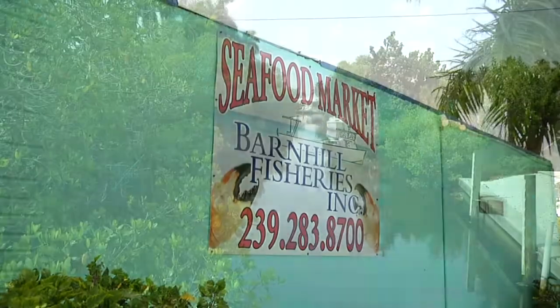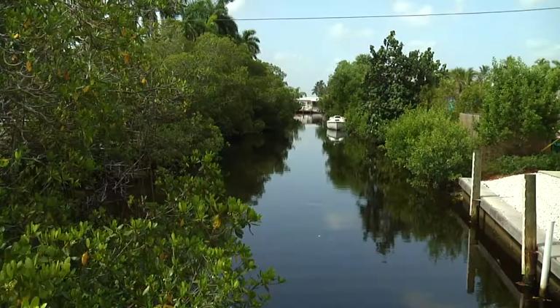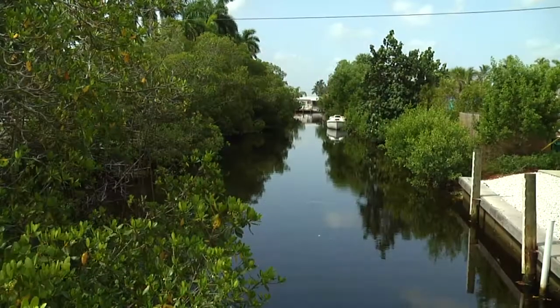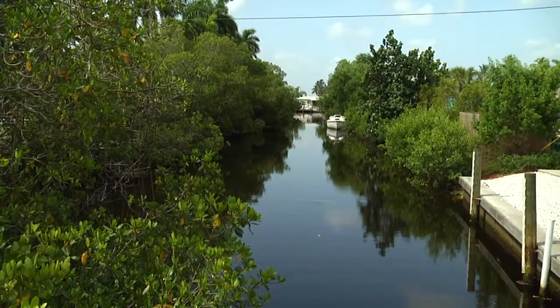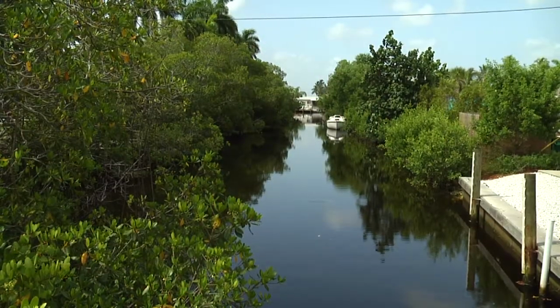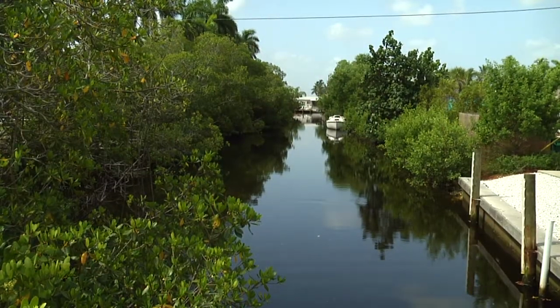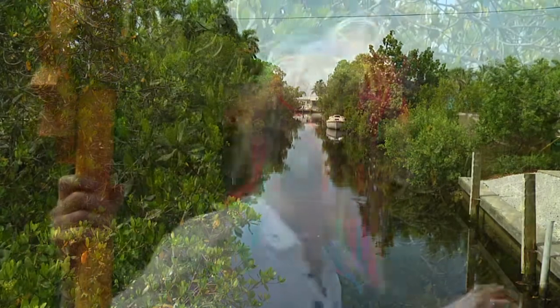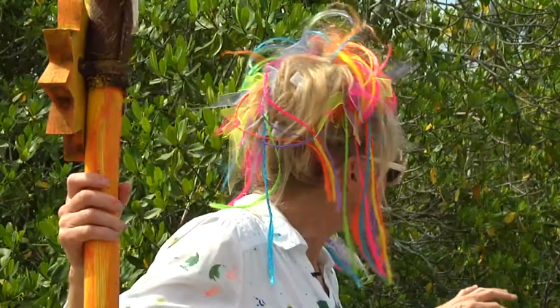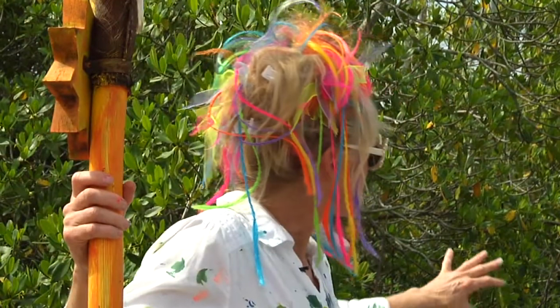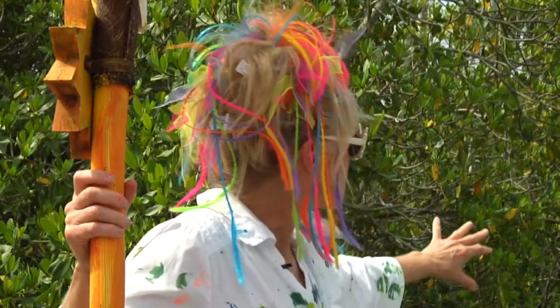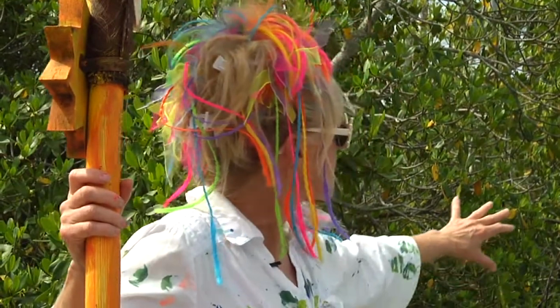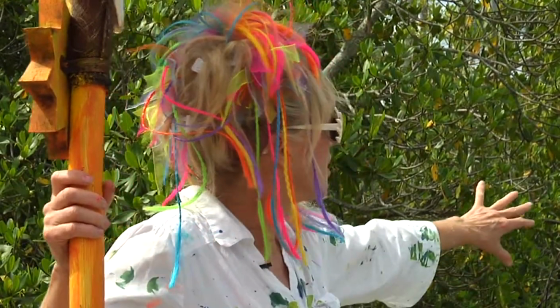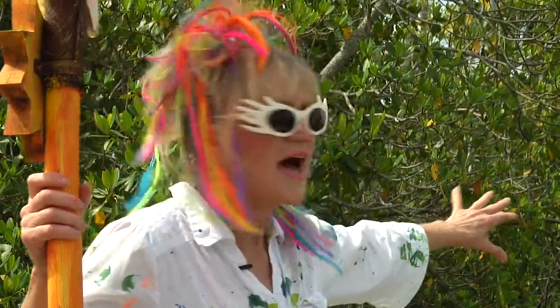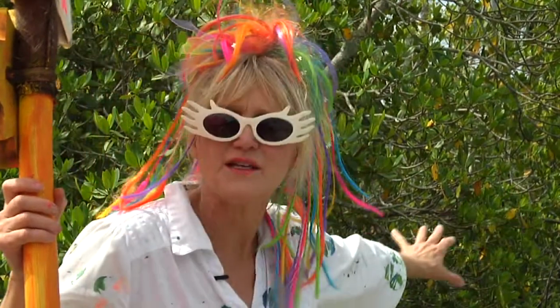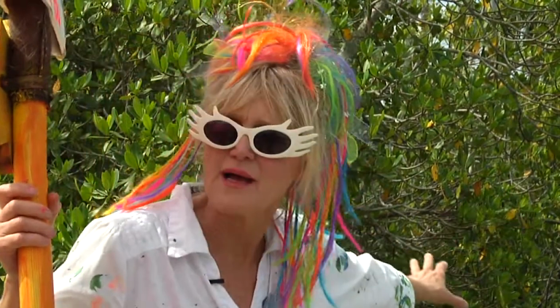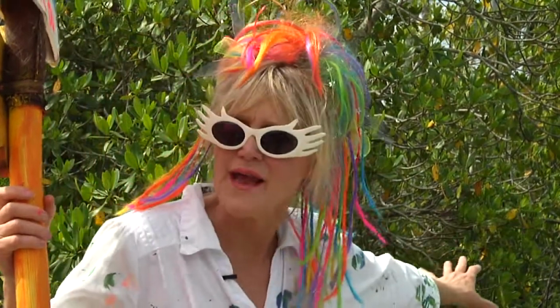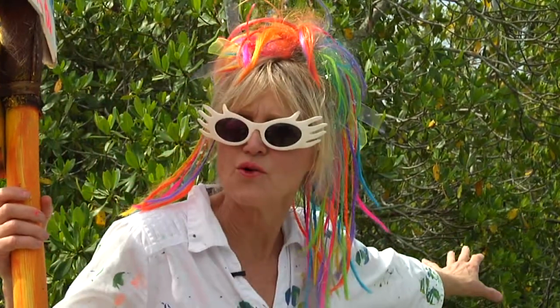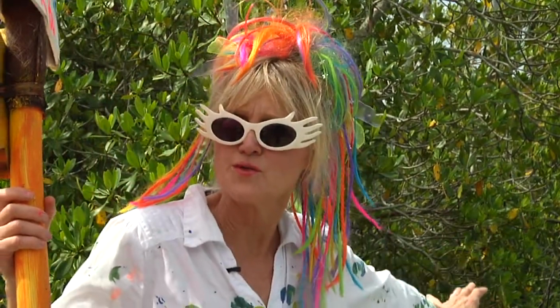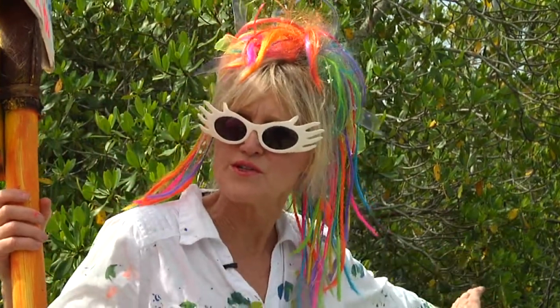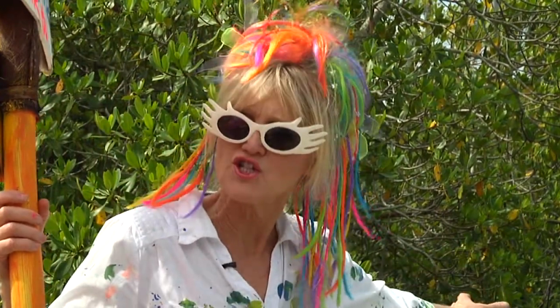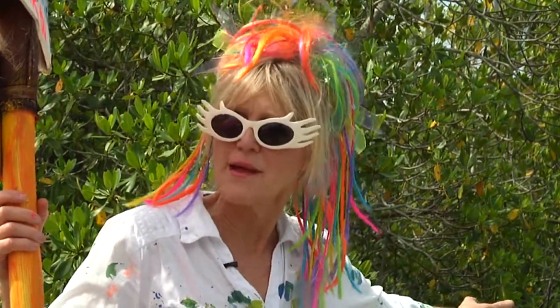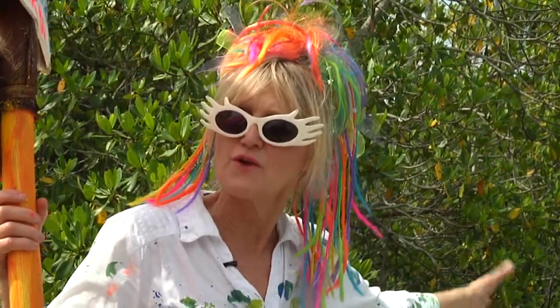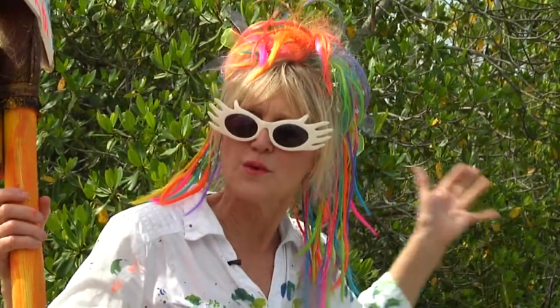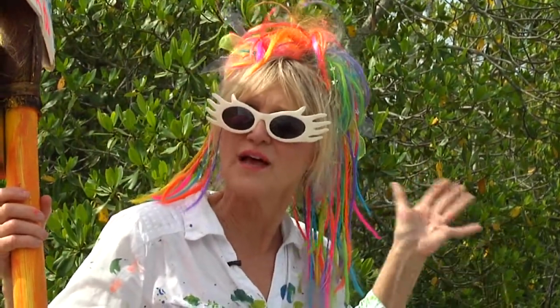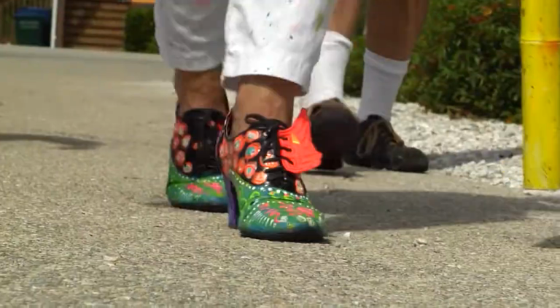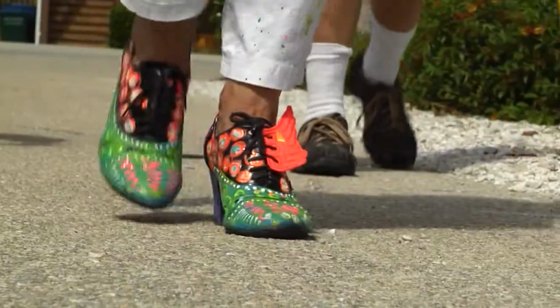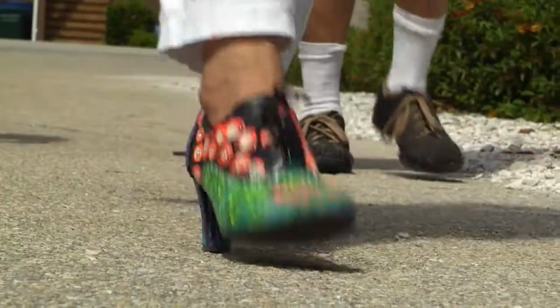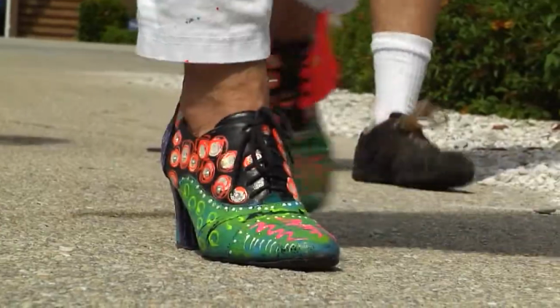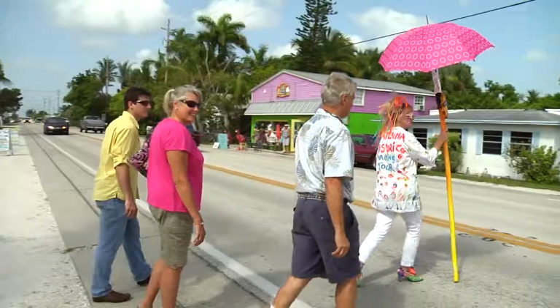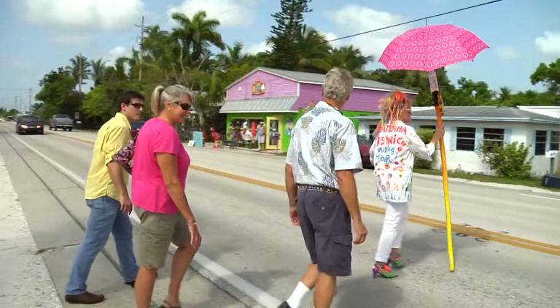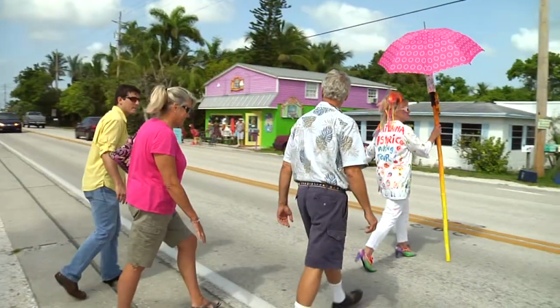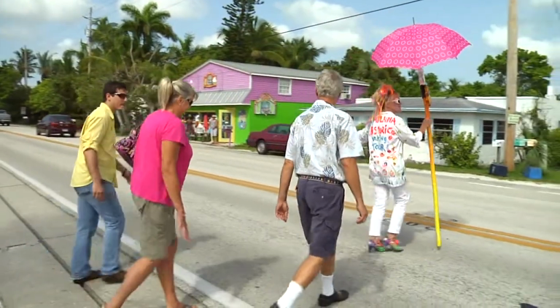This little canal here, you can see it's all lined by mangroves. We protect our mangroves. It's hard to miss Leoma traversing the streets, literally stopping traffic at times.